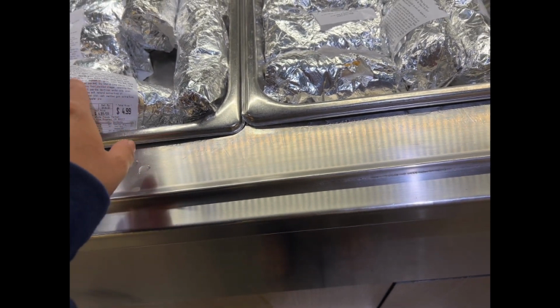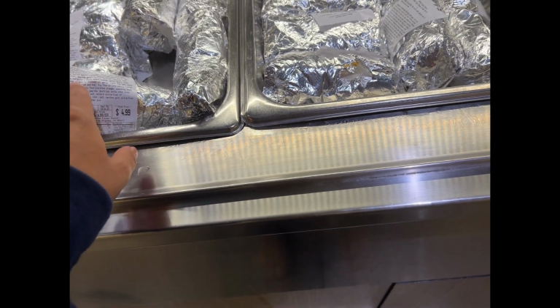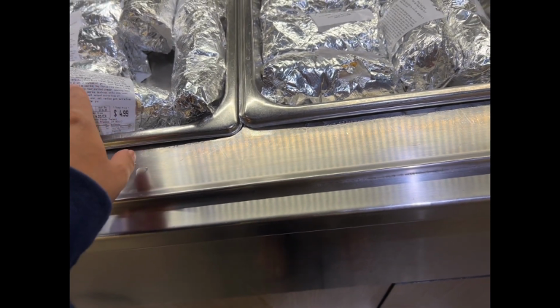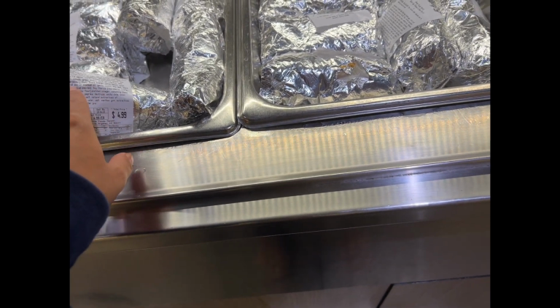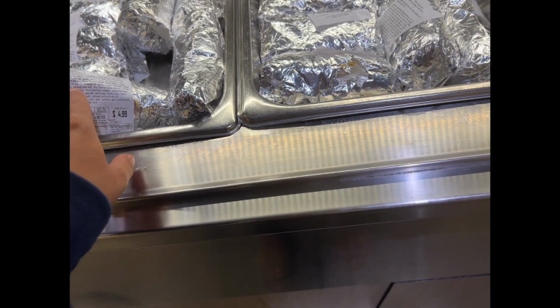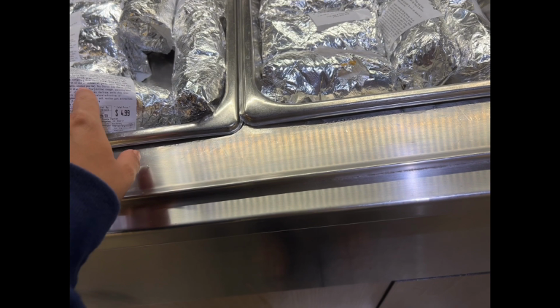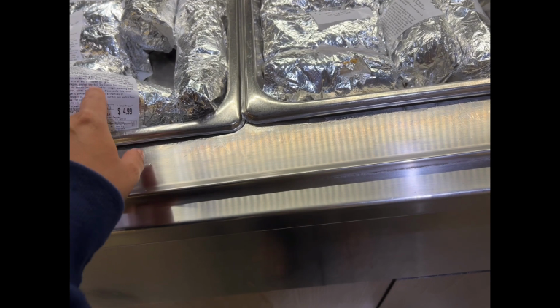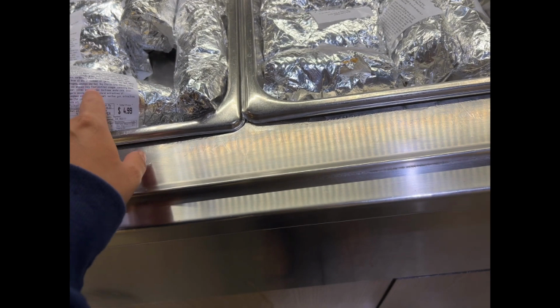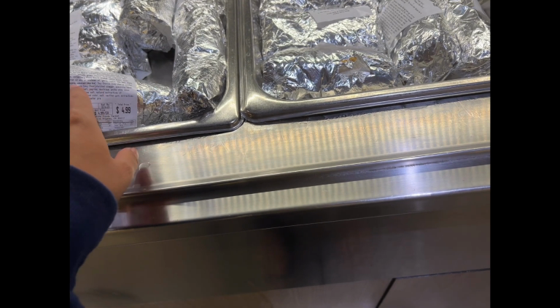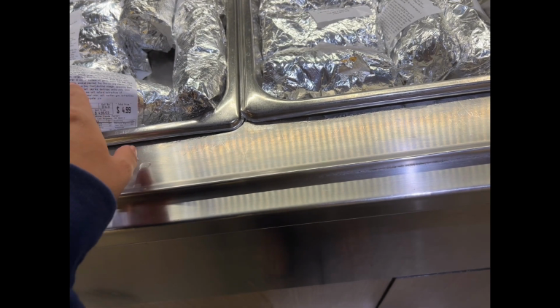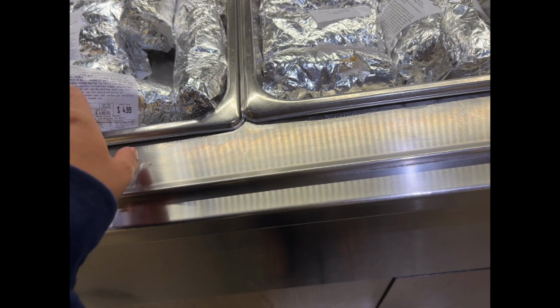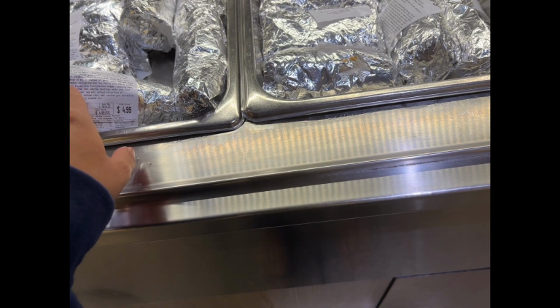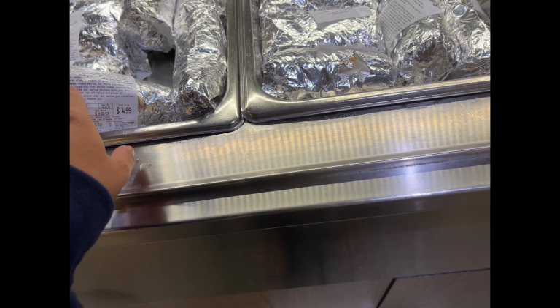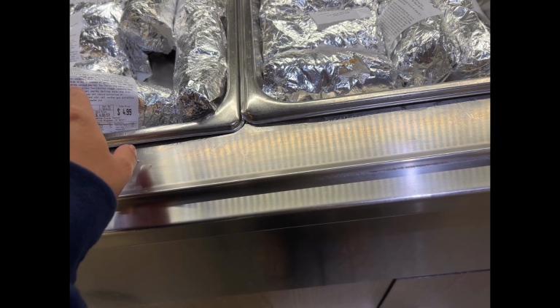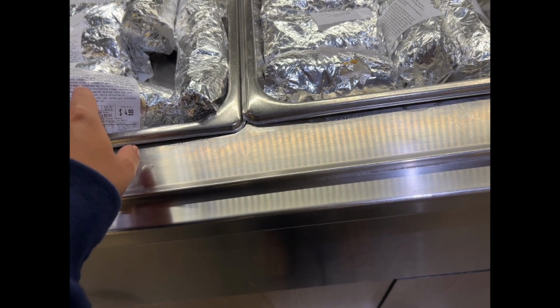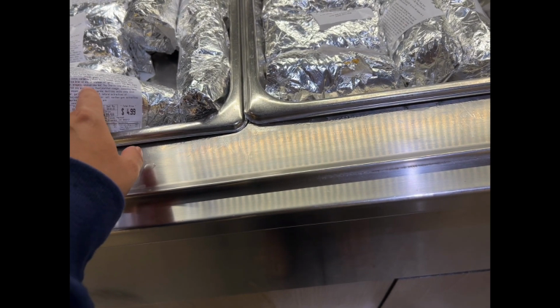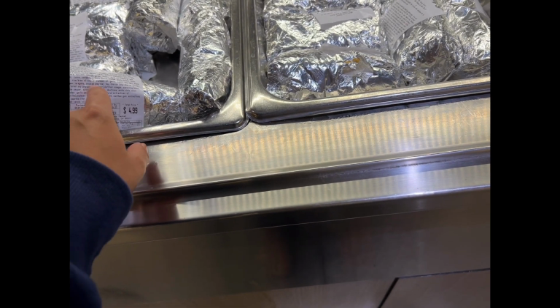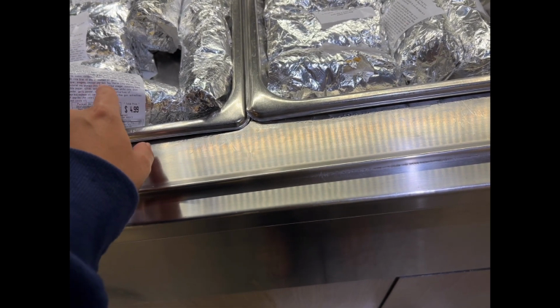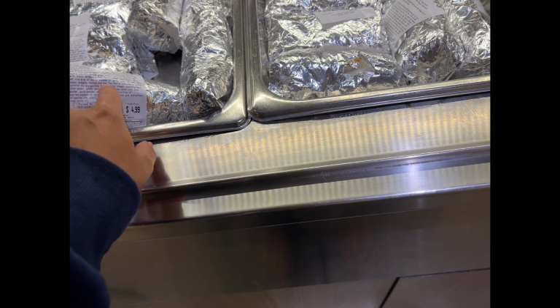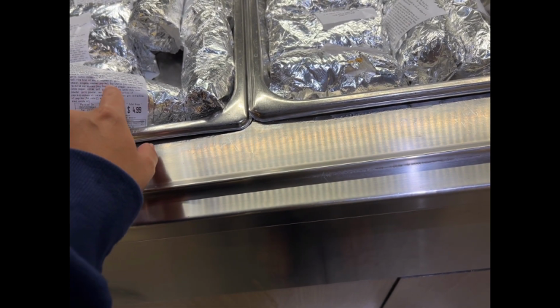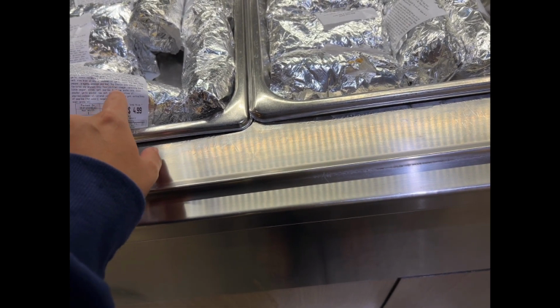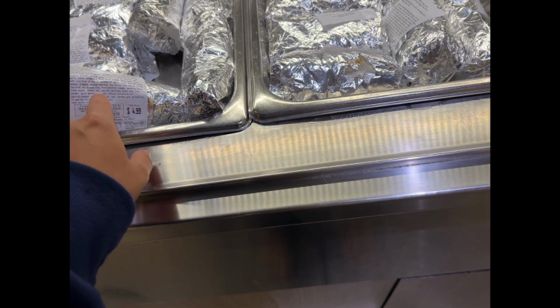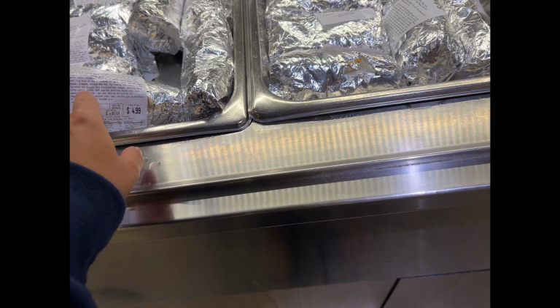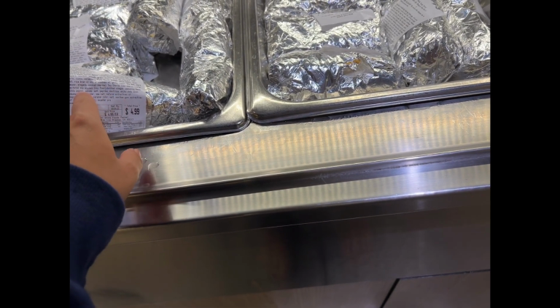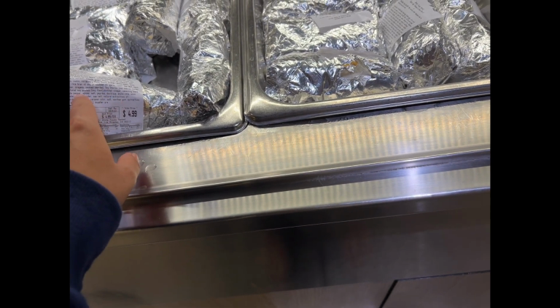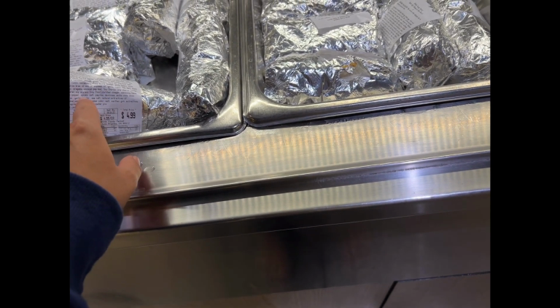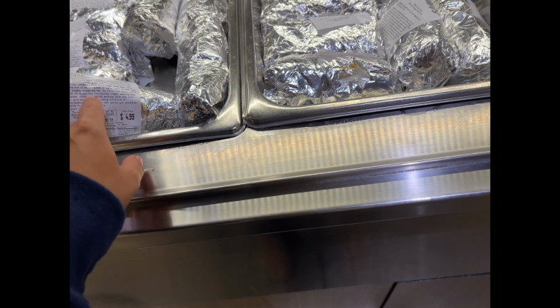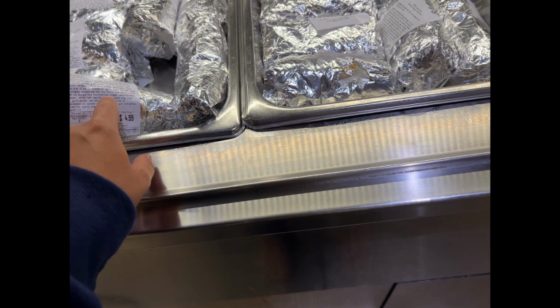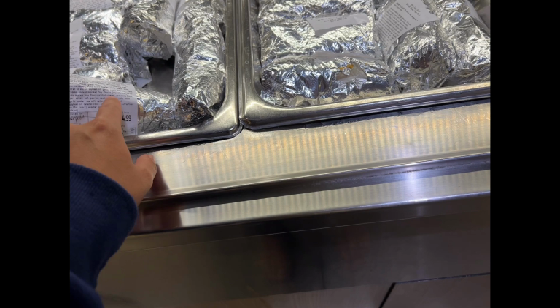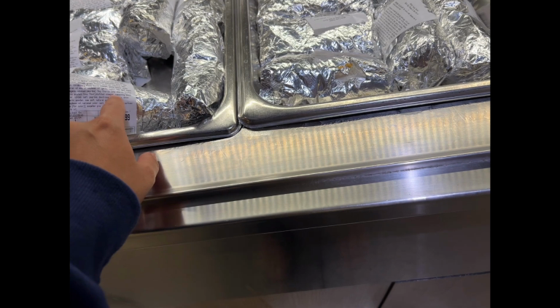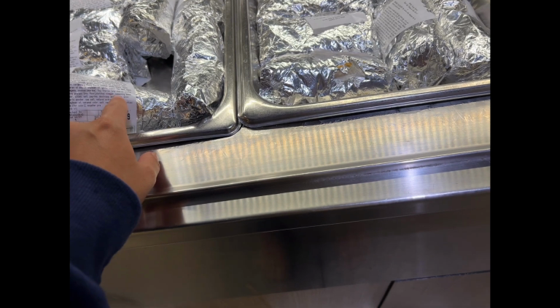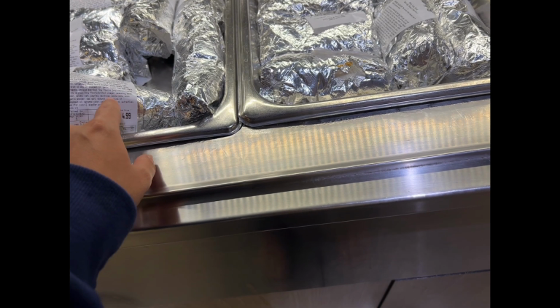Salt, soy beans, pepper, oregano, soy chorizo, distilled vinegar.